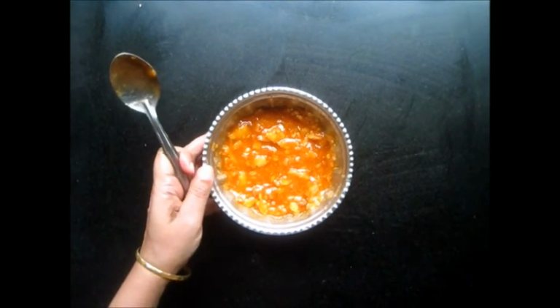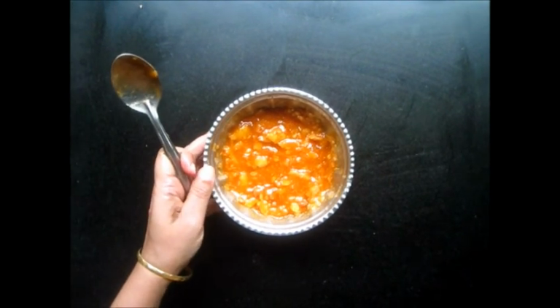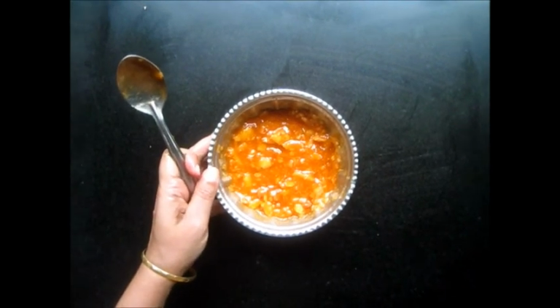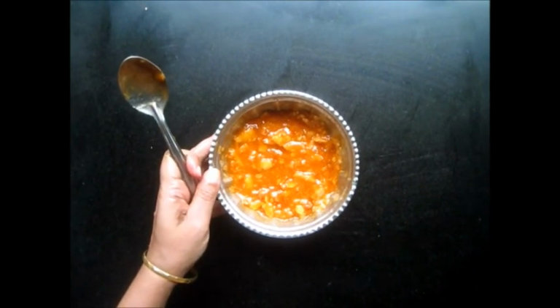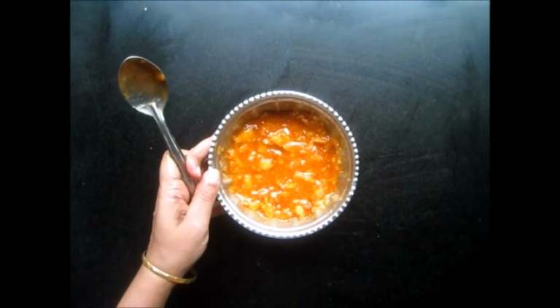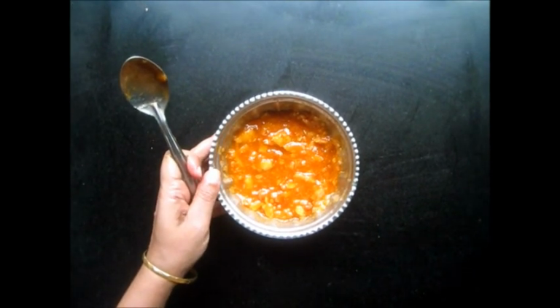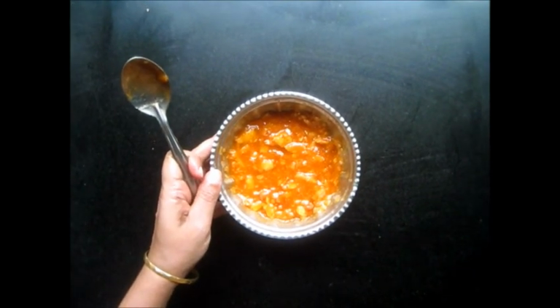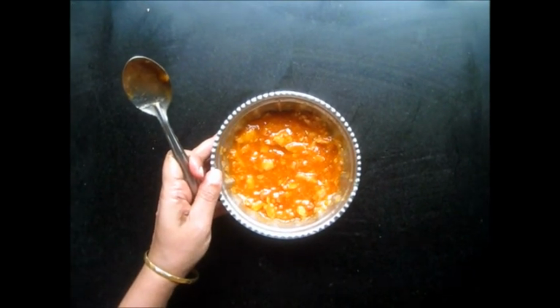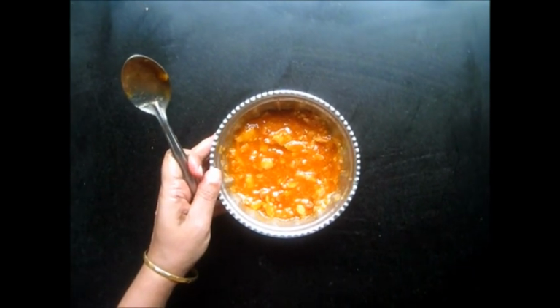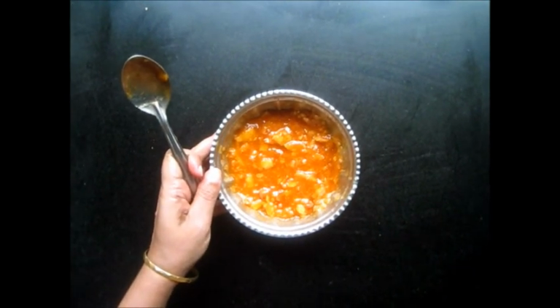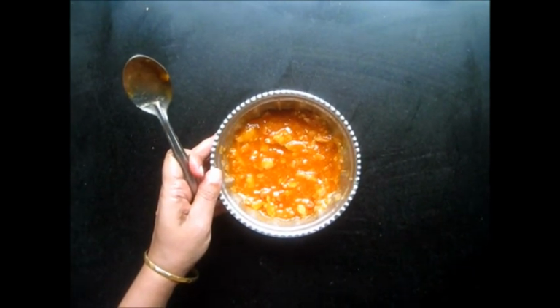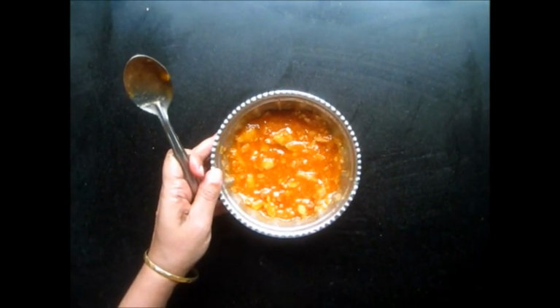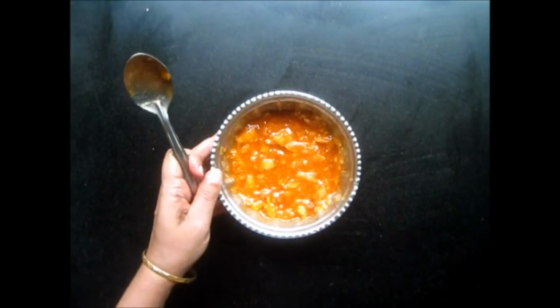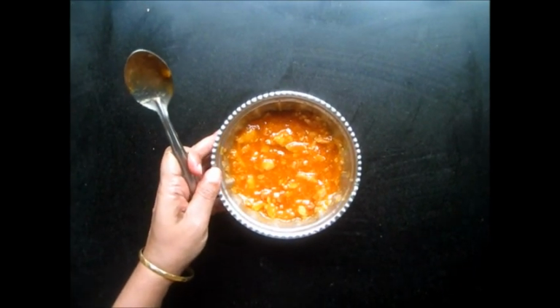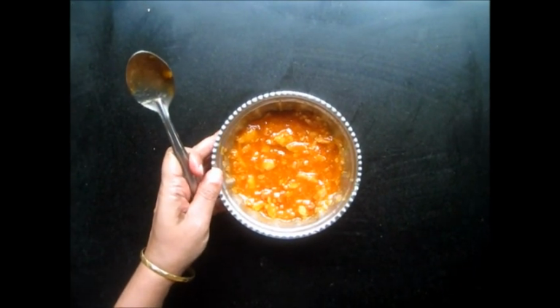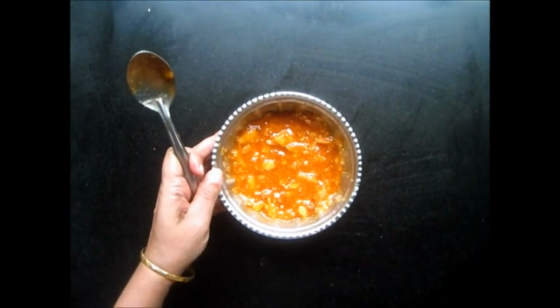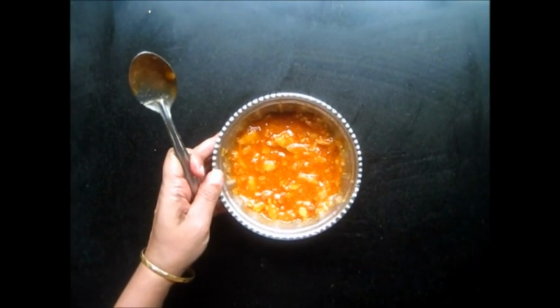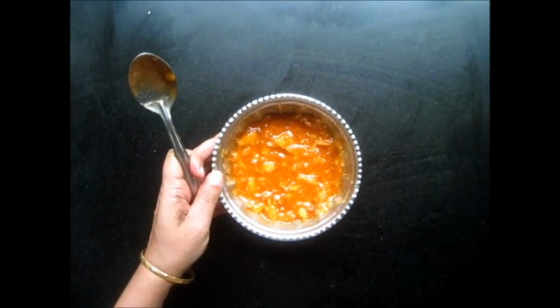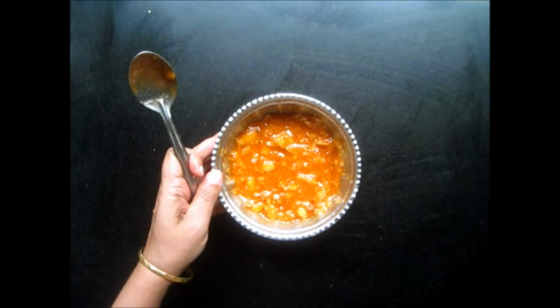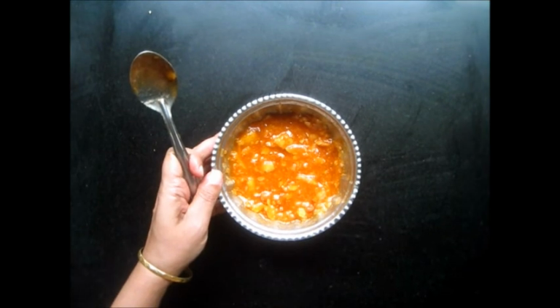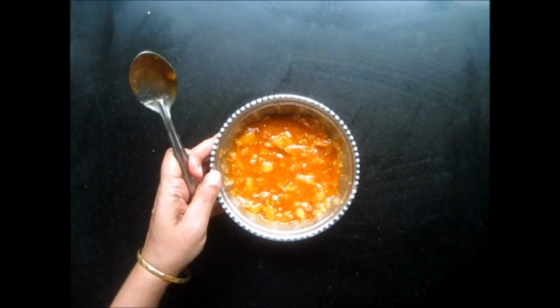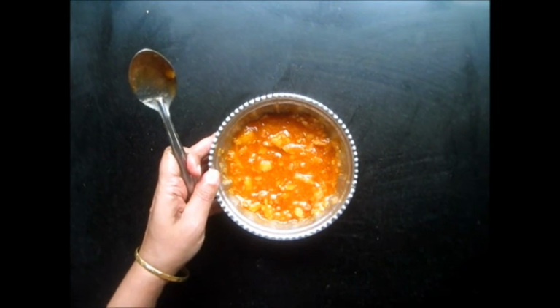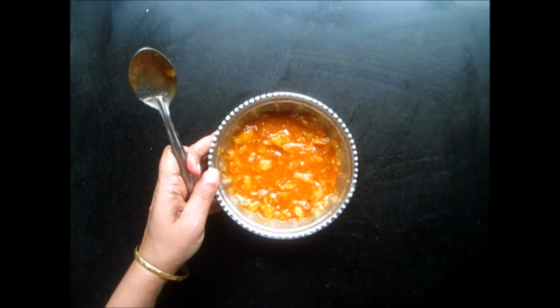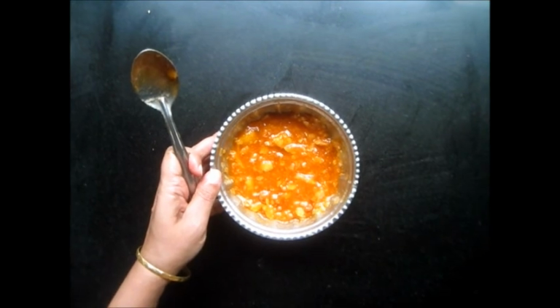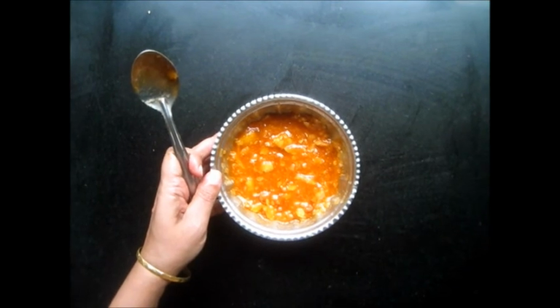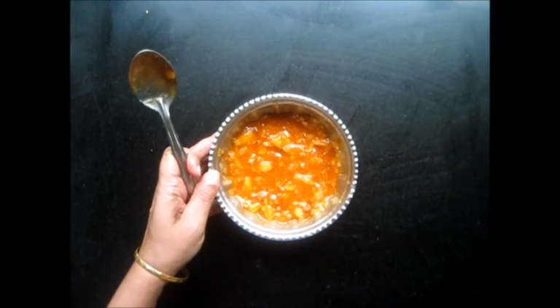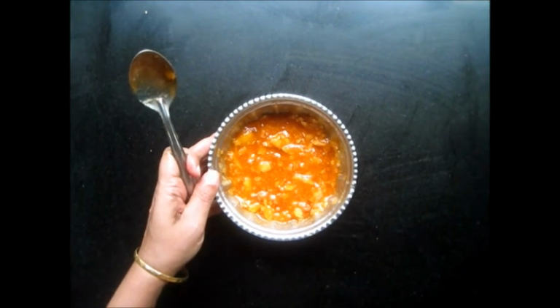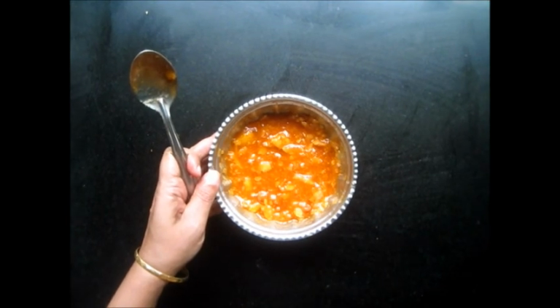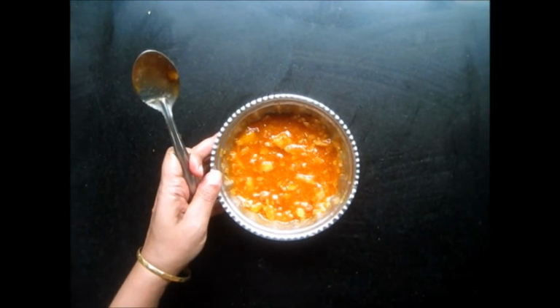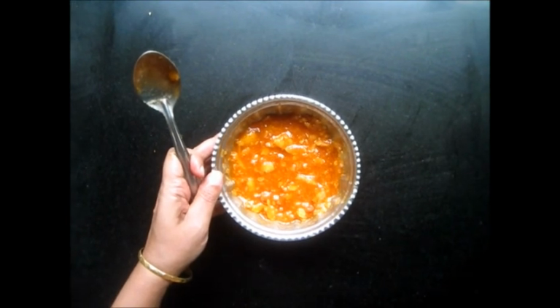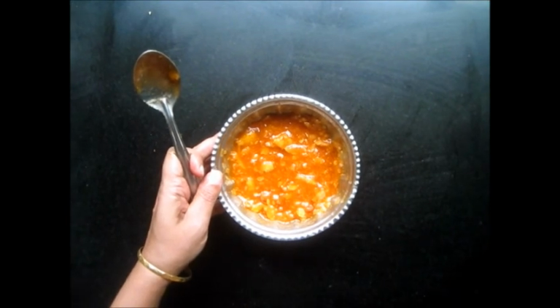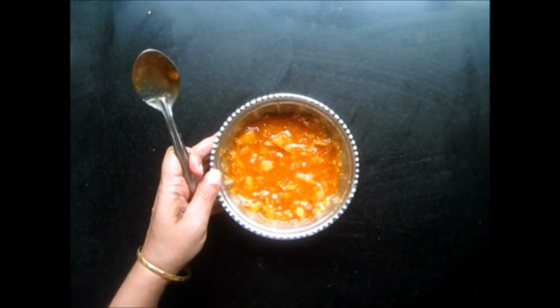And now we will let this marinate for 8-10 hours, and after that it will be ready to eat. You can eat it with chapati, with bread and with rice.